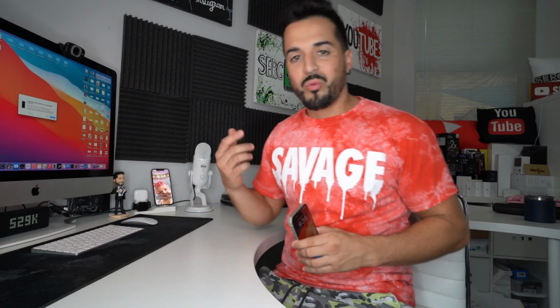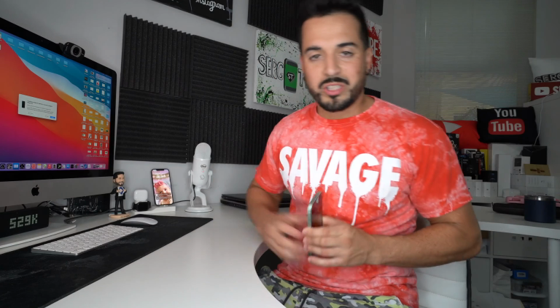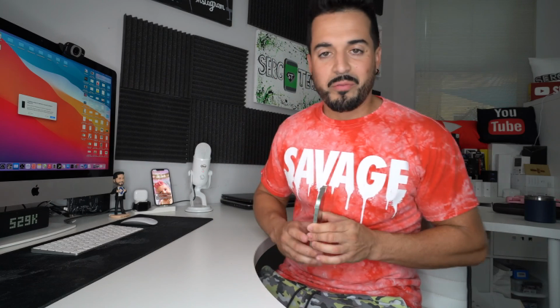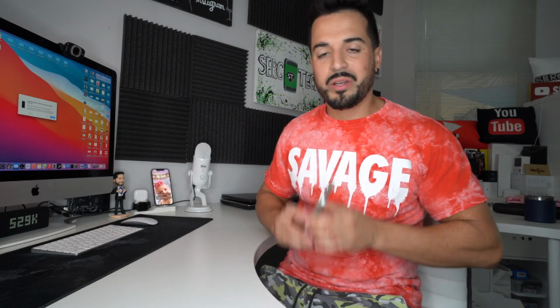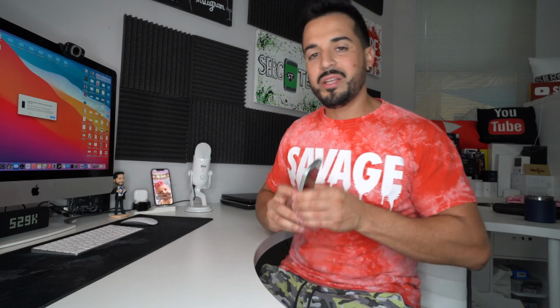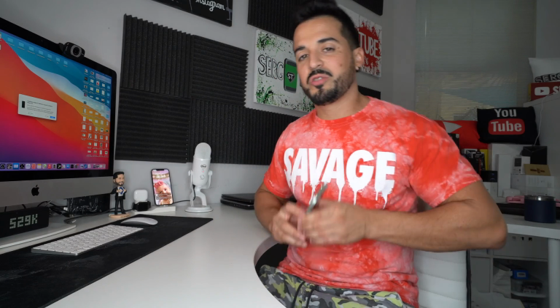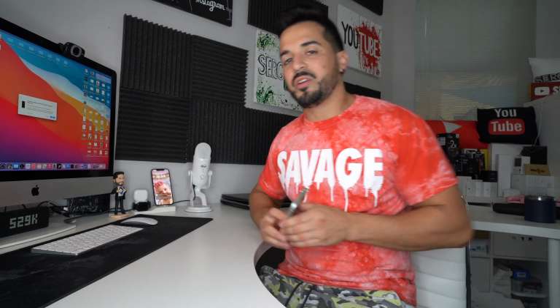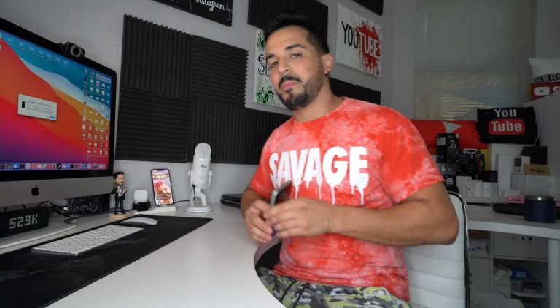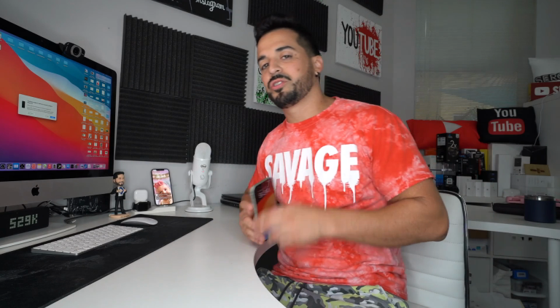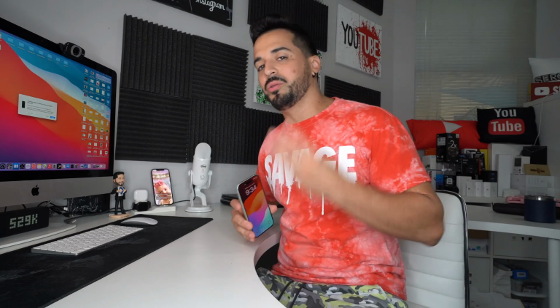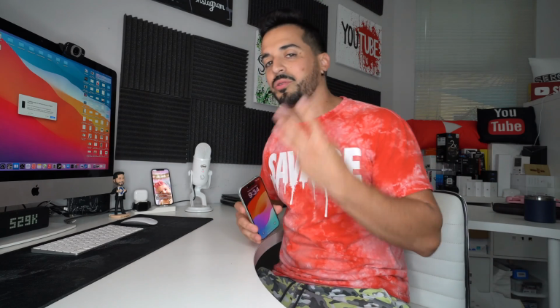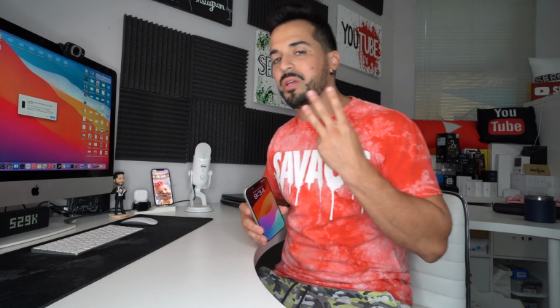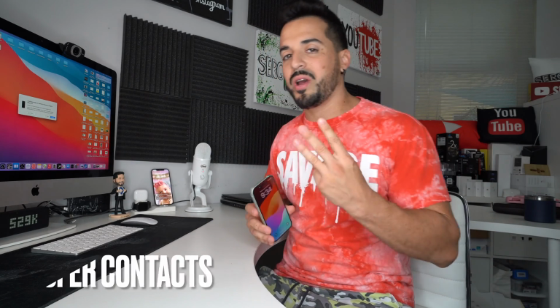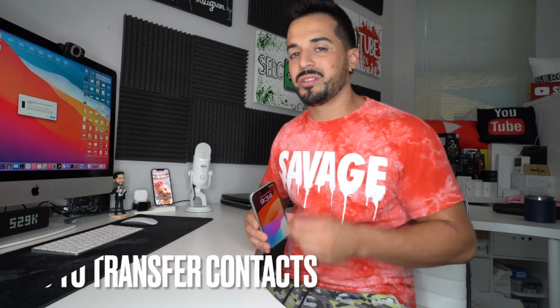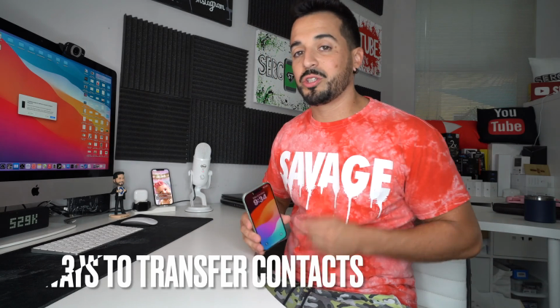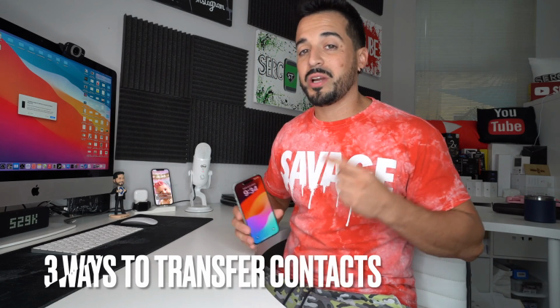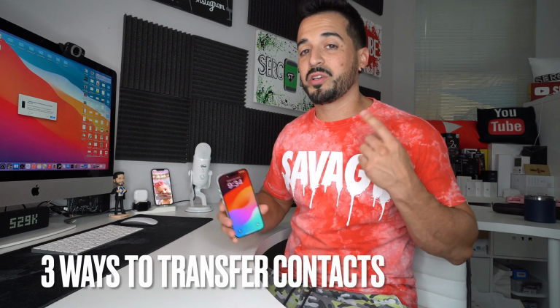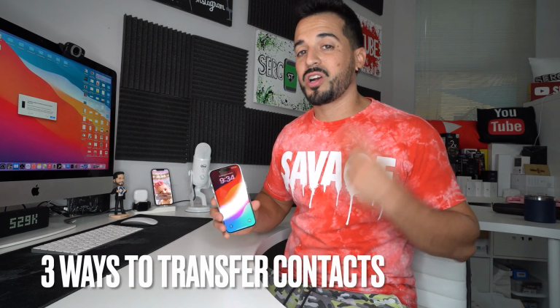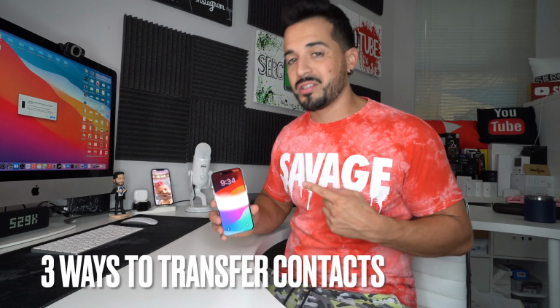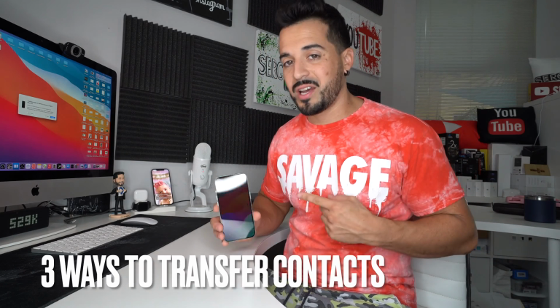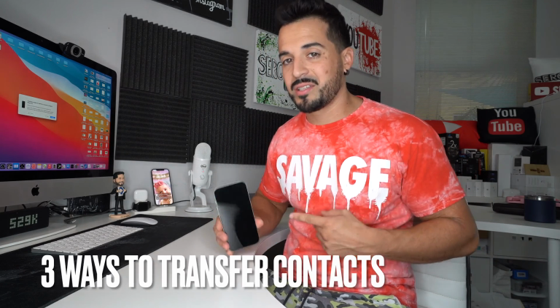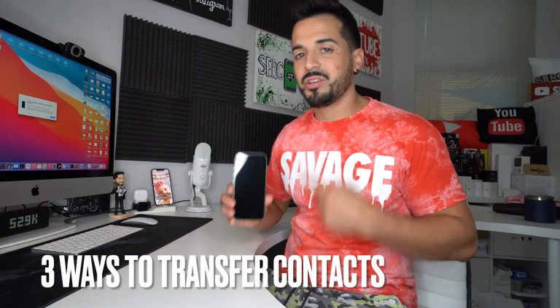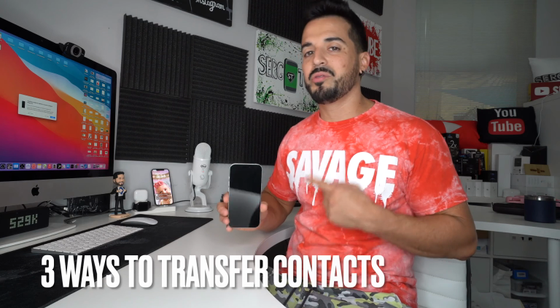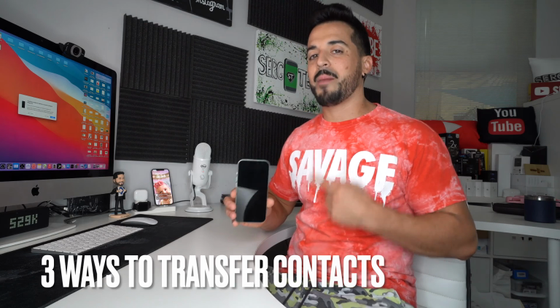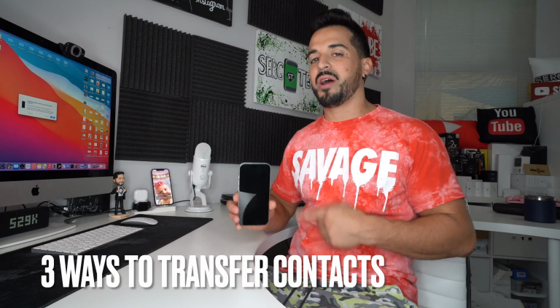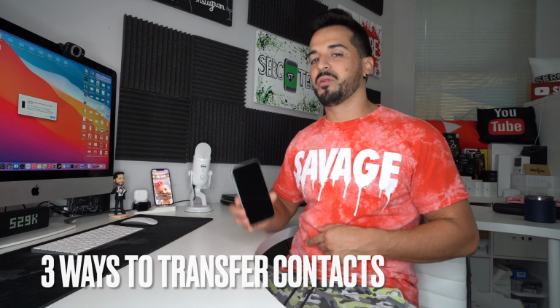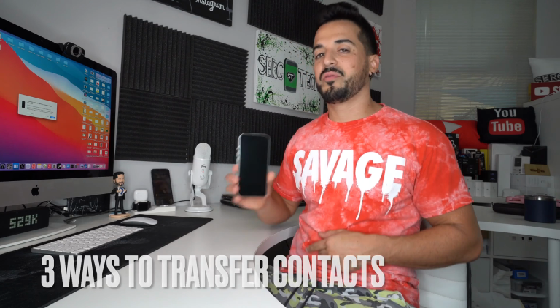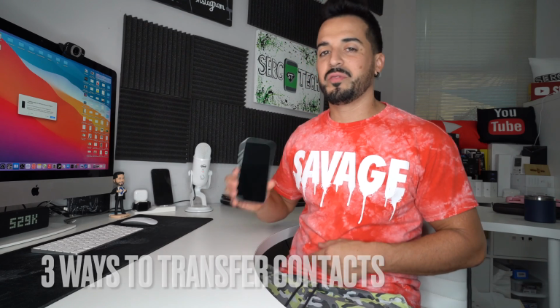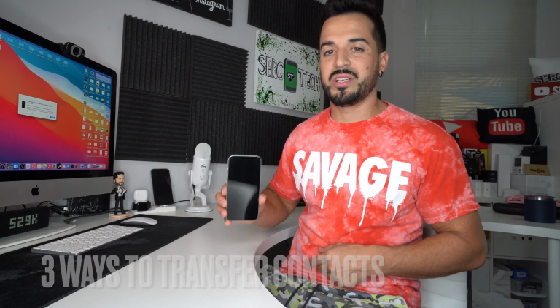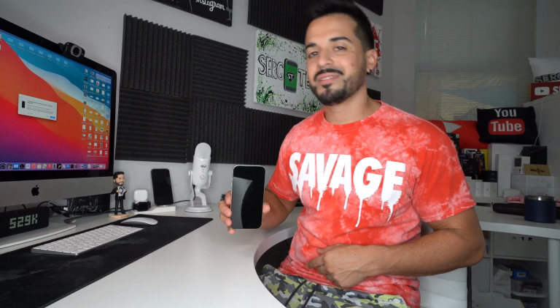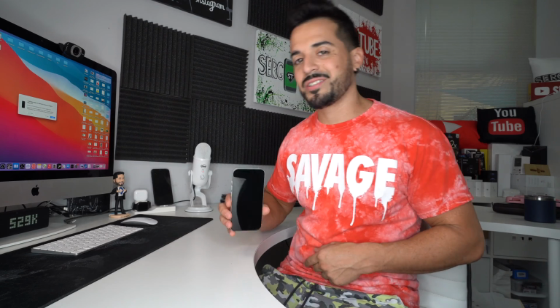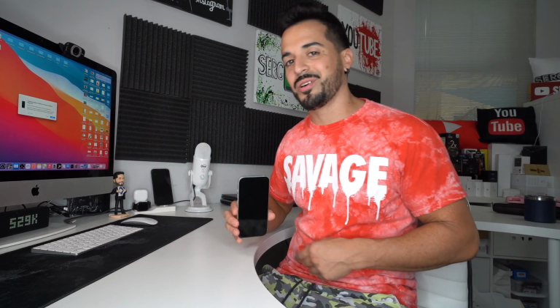What's up everyone! In this video I'm going to show you three ways to transfer your contacts to your new Apple iPhone 15. Let's go.